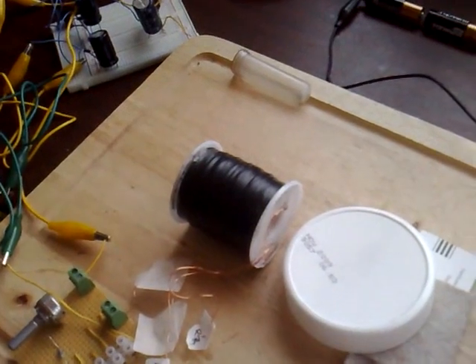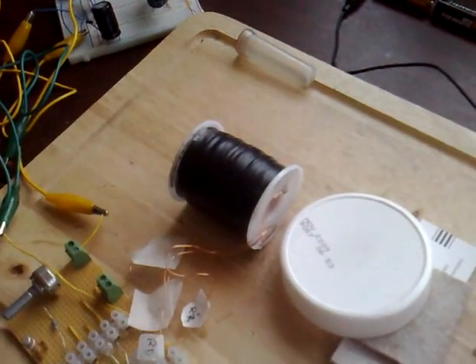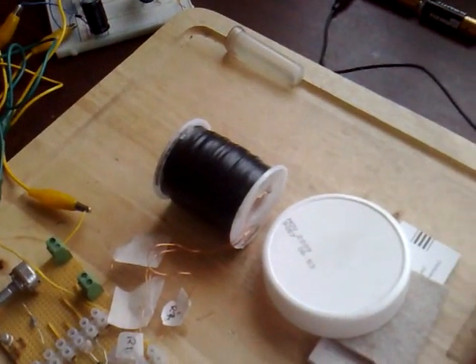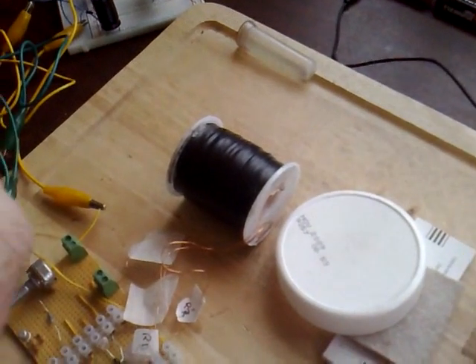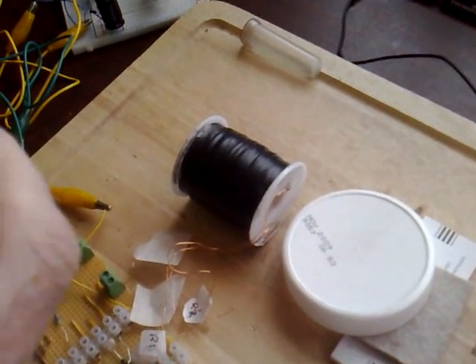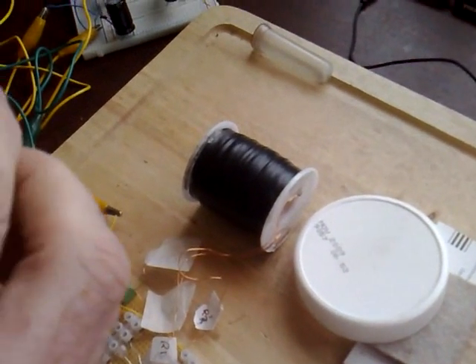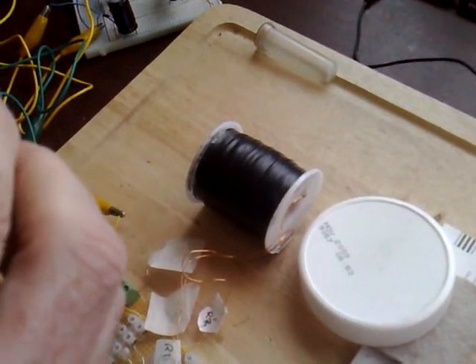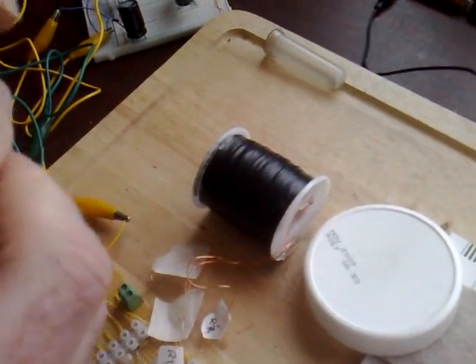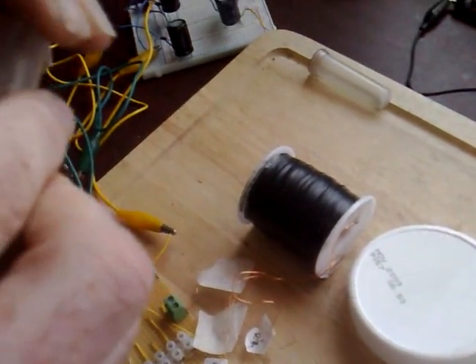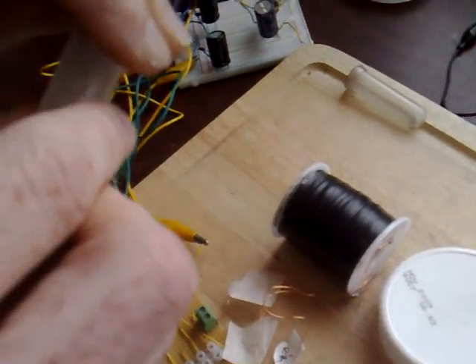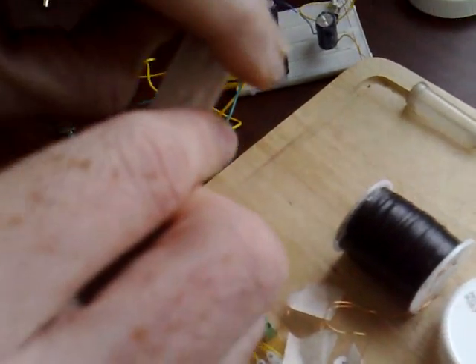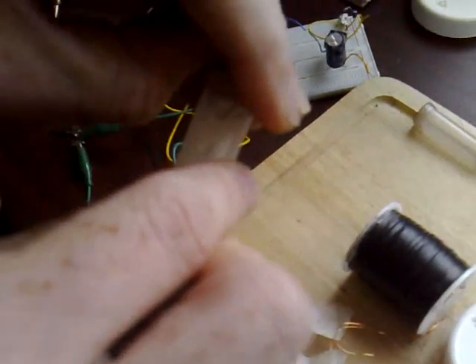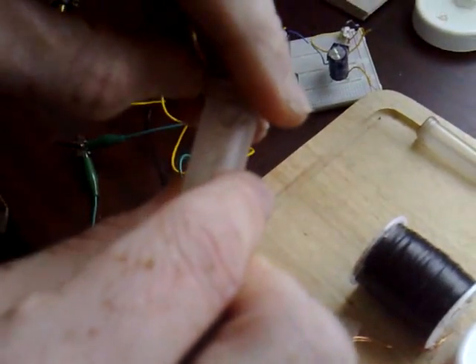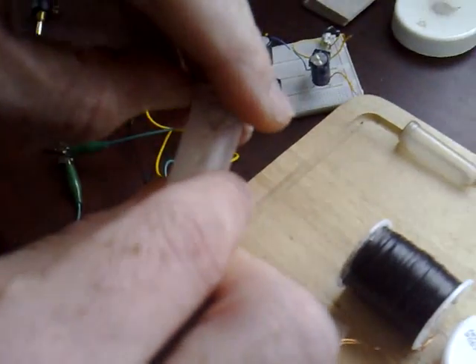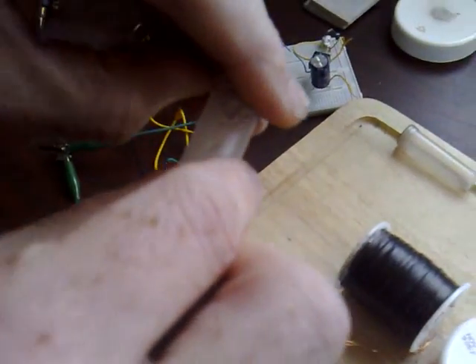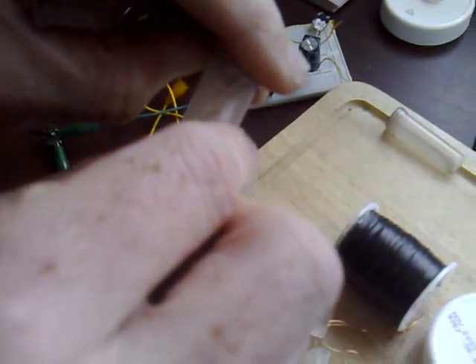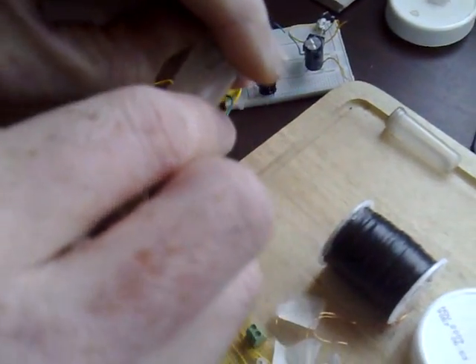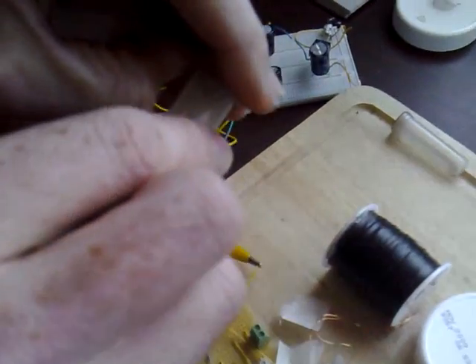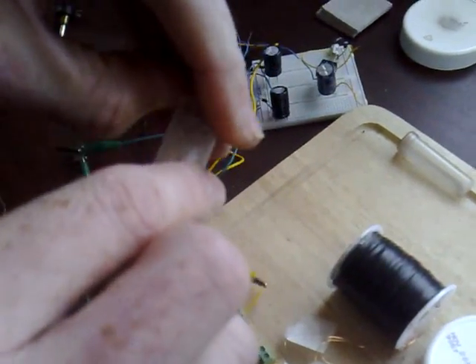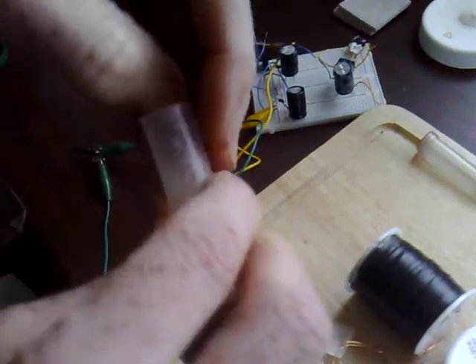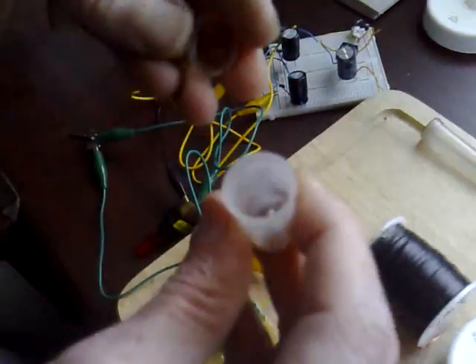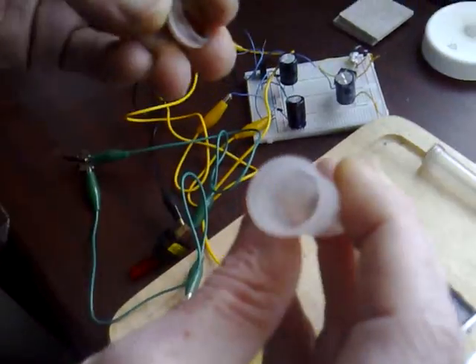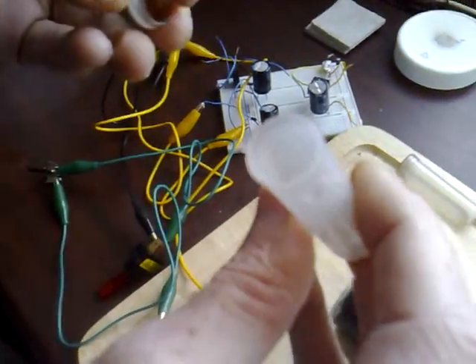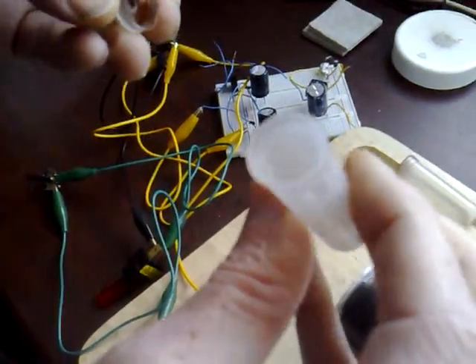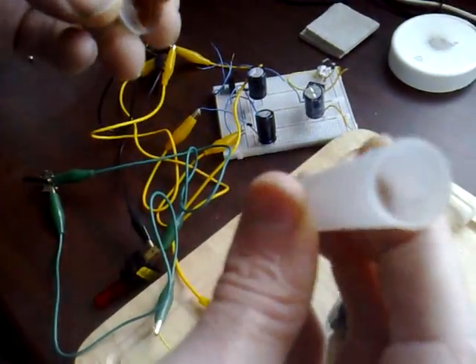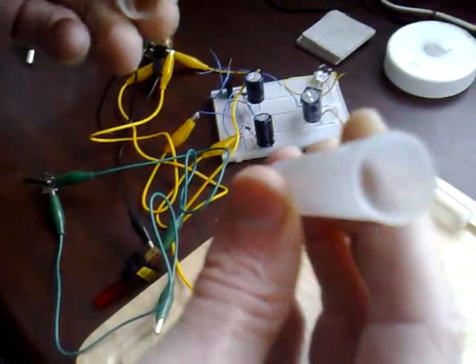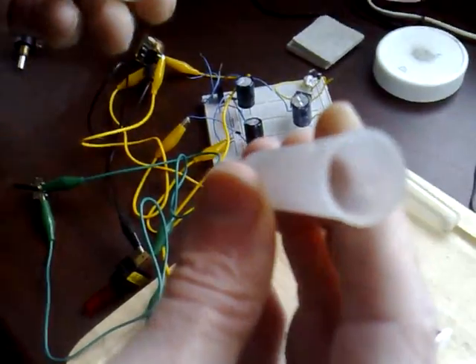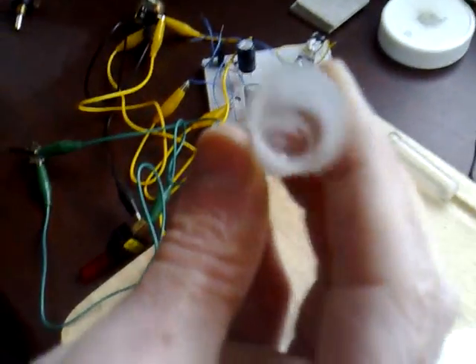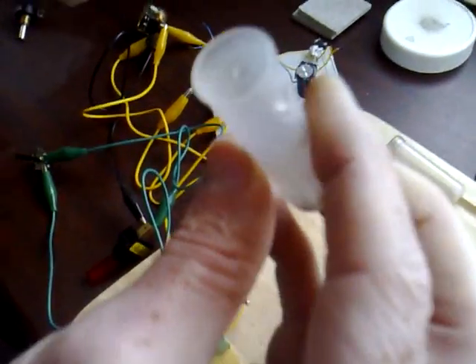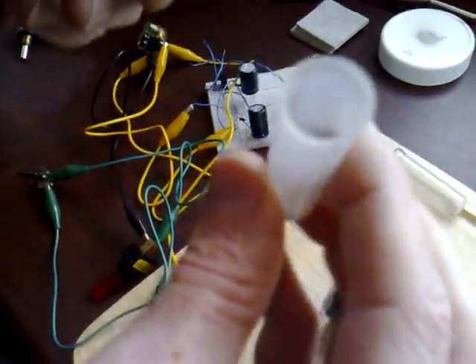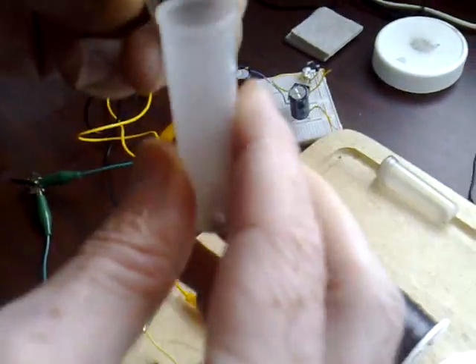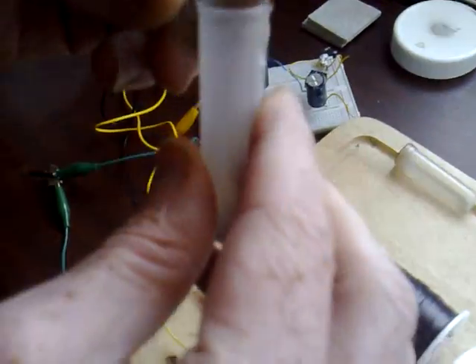Just a couple of experiments to show you my 6mm Neosphere motor. It's a plastic test tube, I've got a 6mm Neosphere inside — it's an M42.